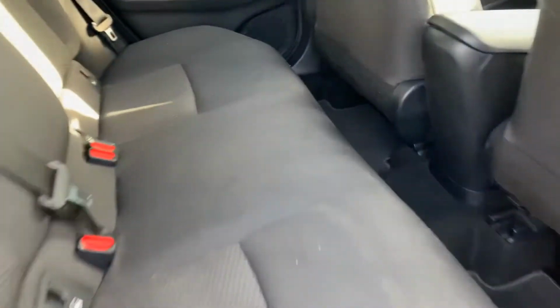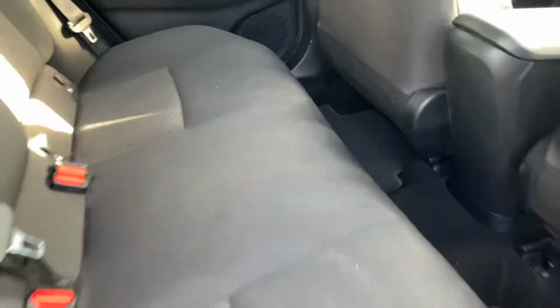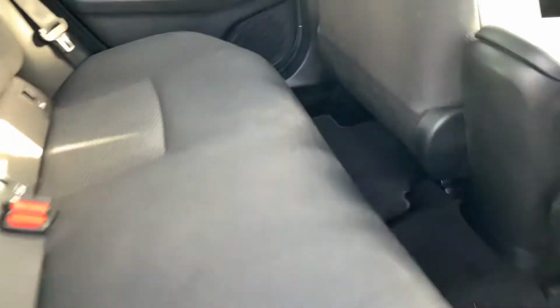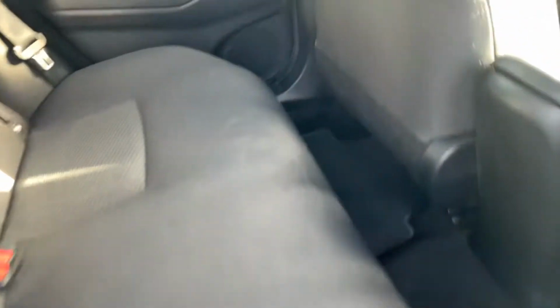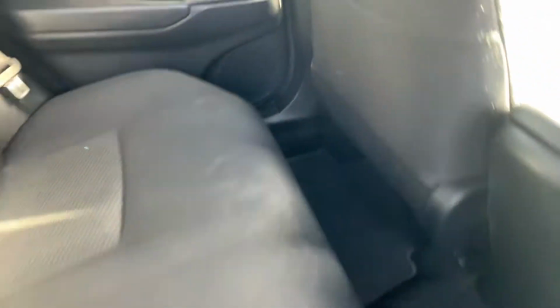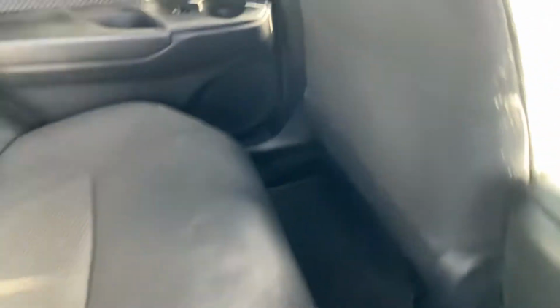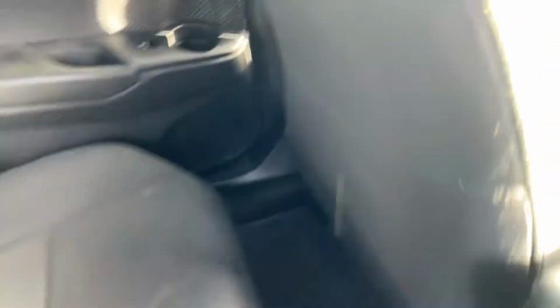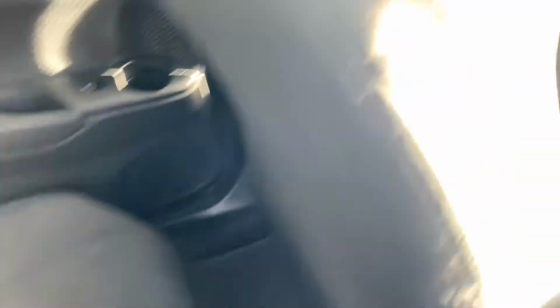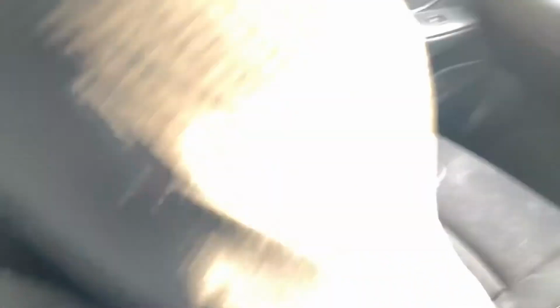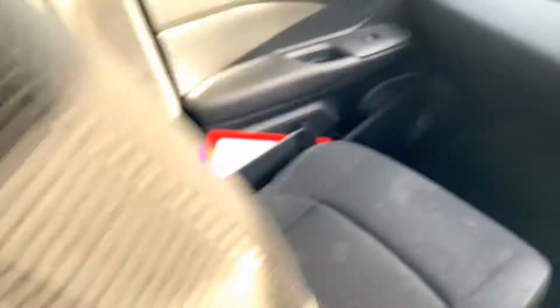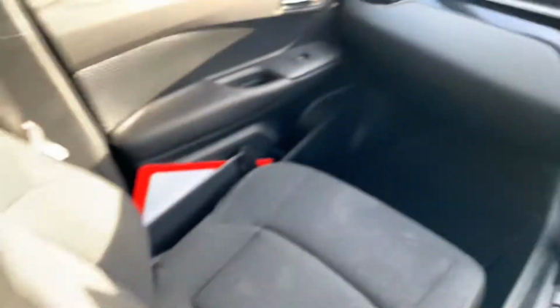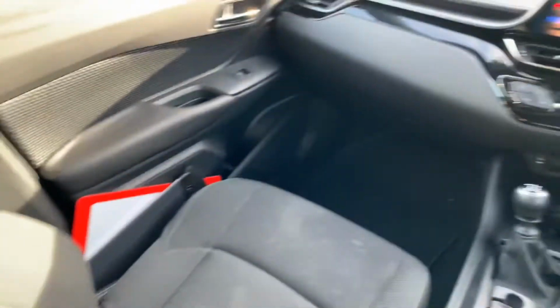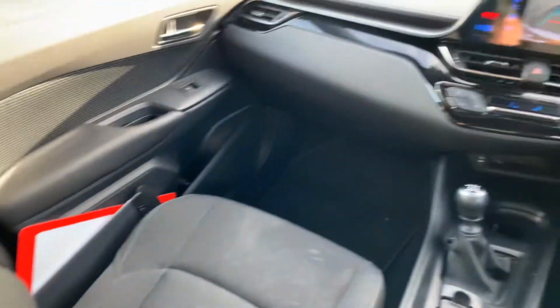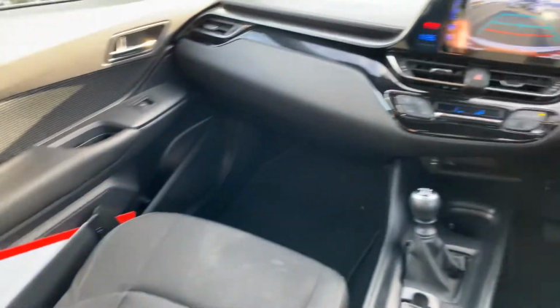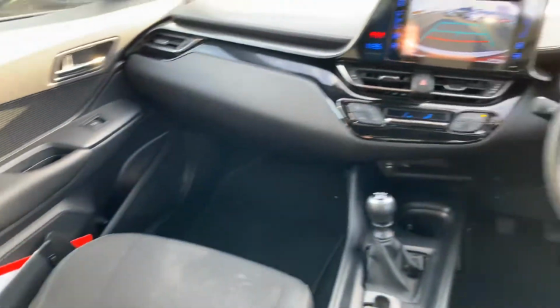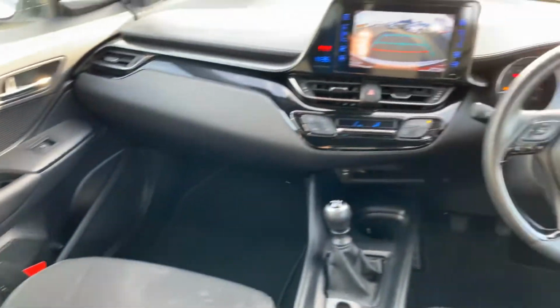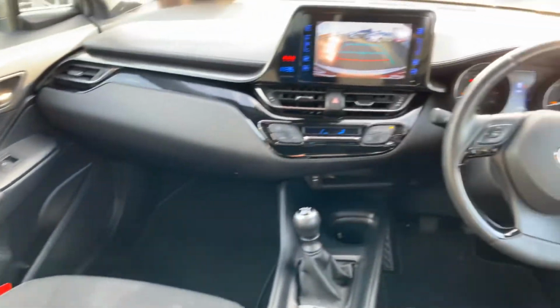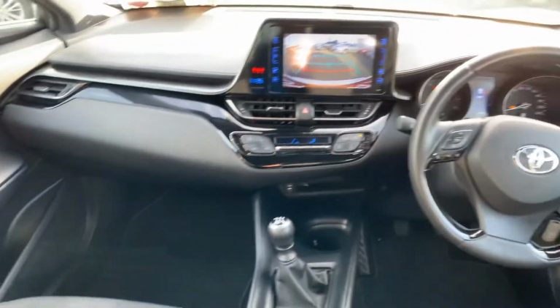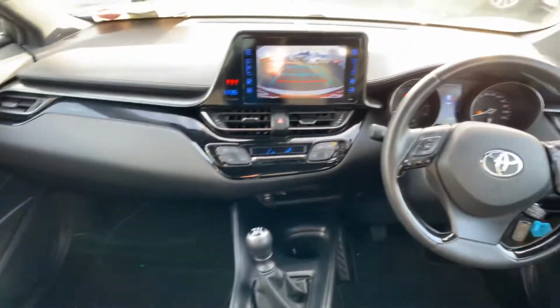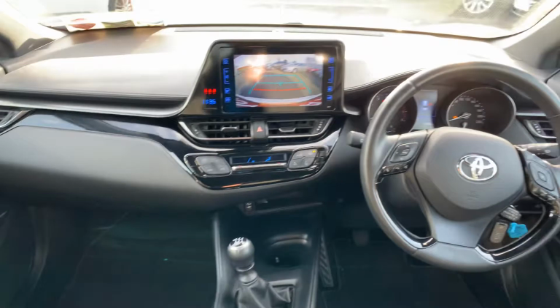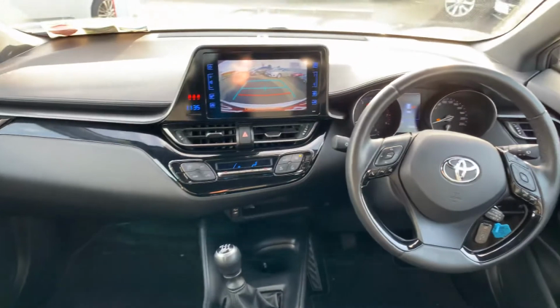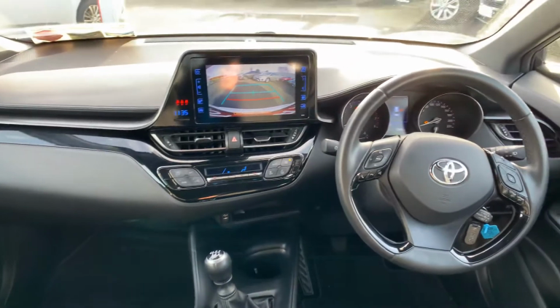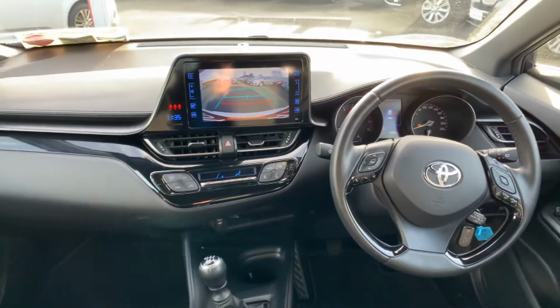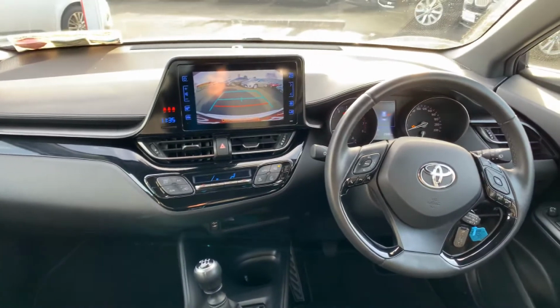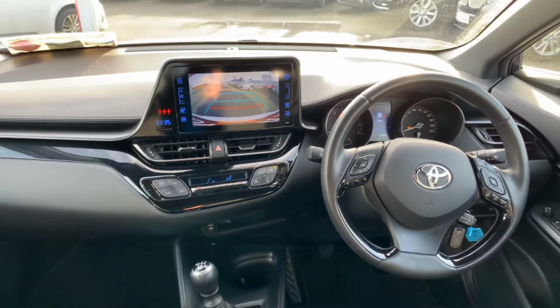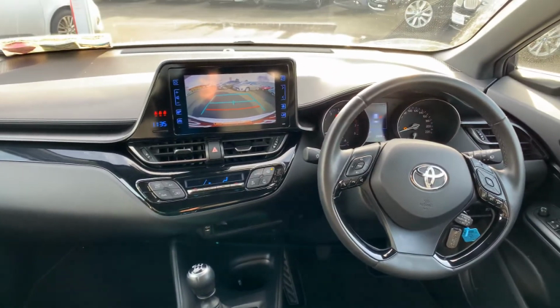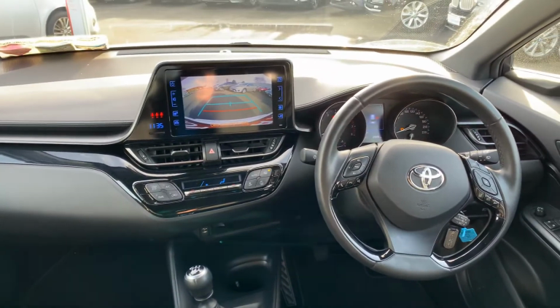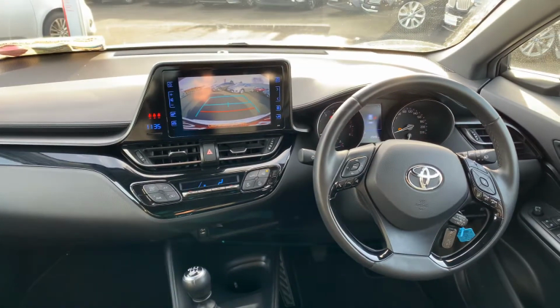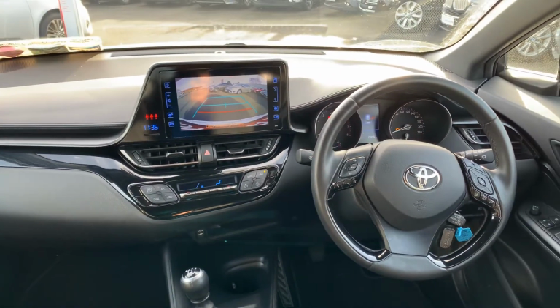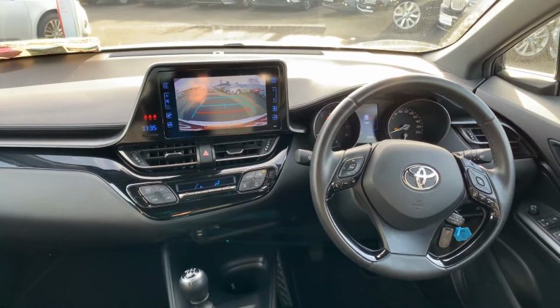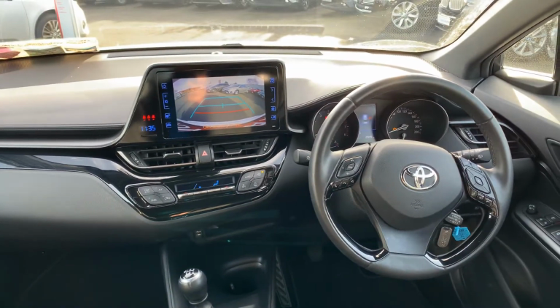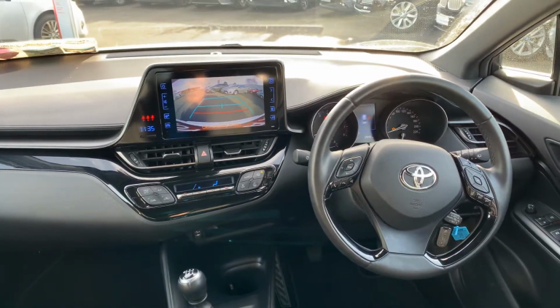This car comes with a touchscreen reverse camera, and also has Bluetooth integration and air conditioning.